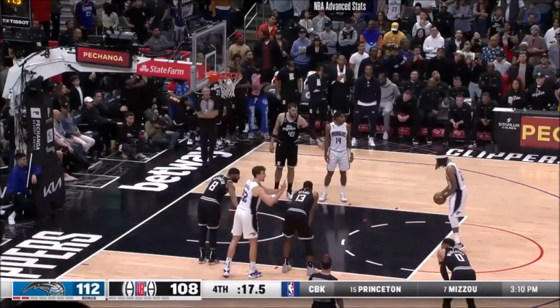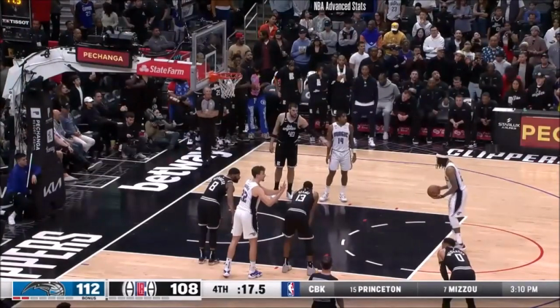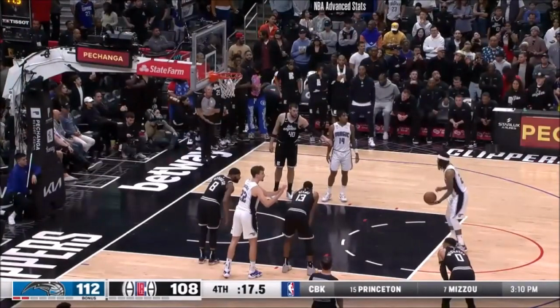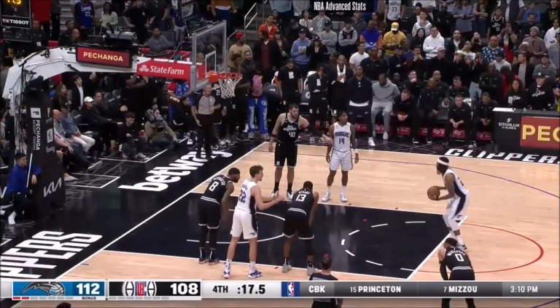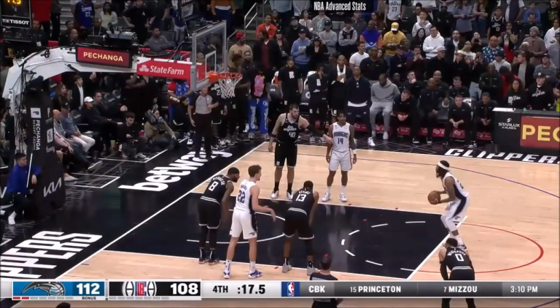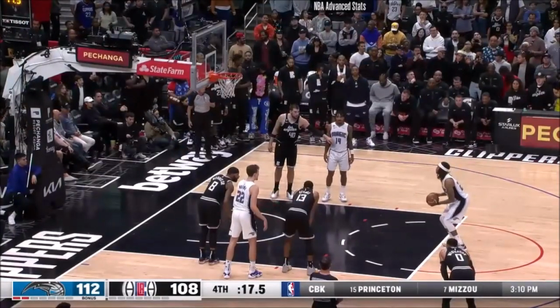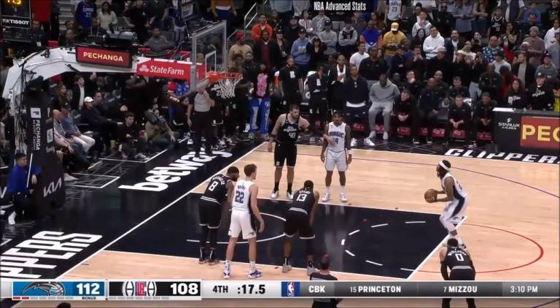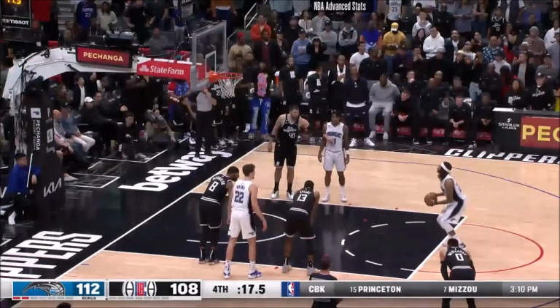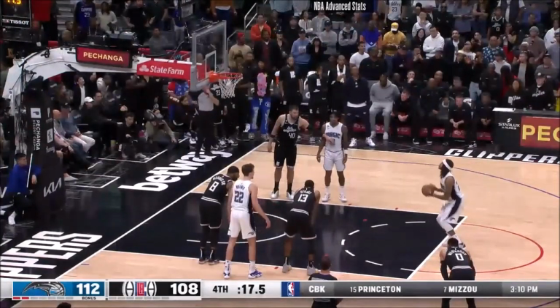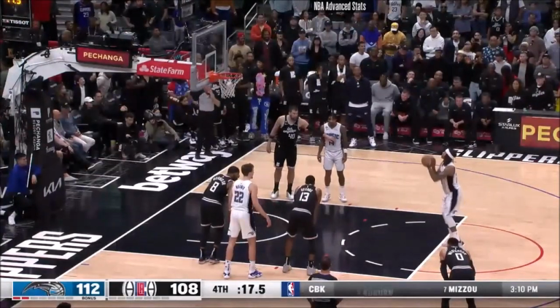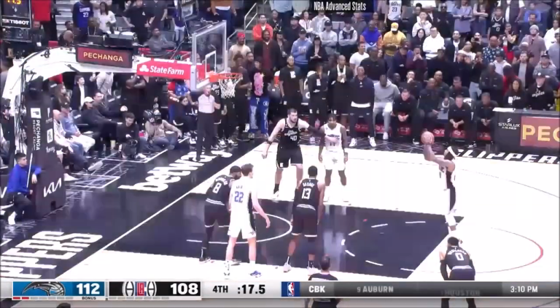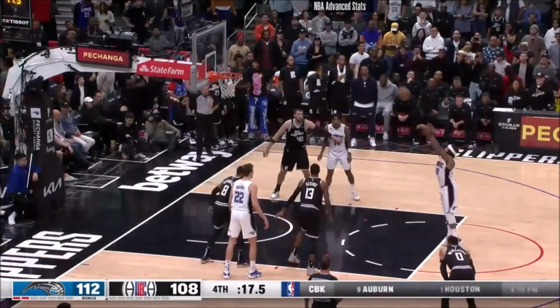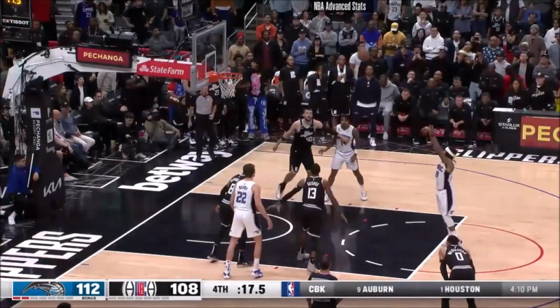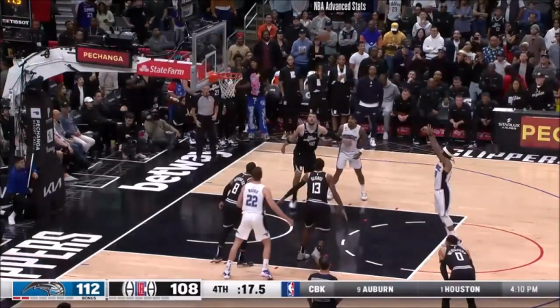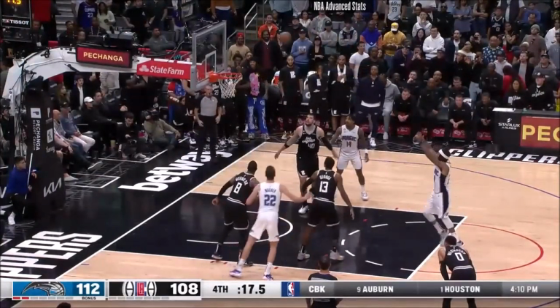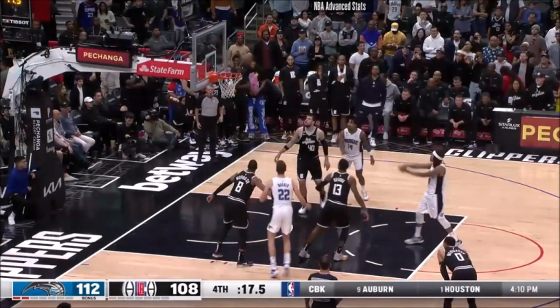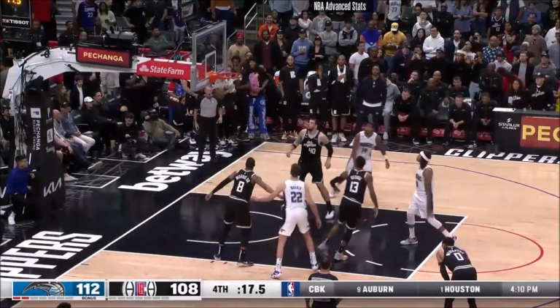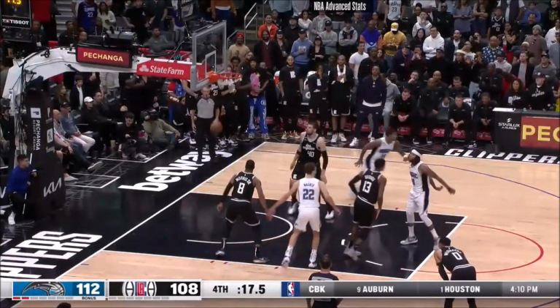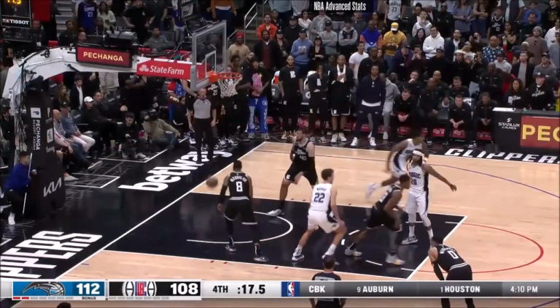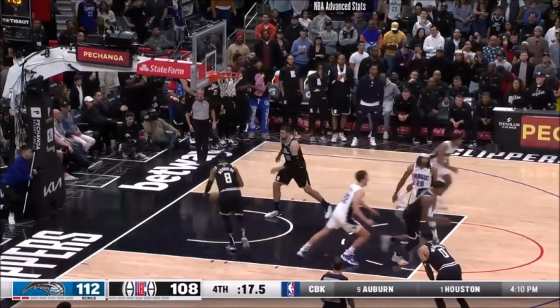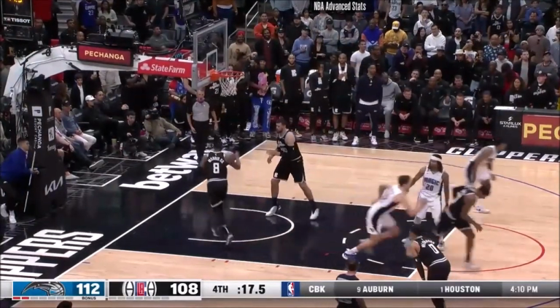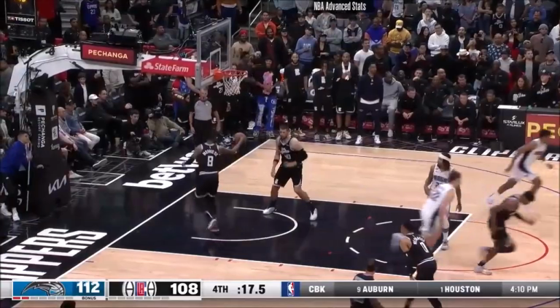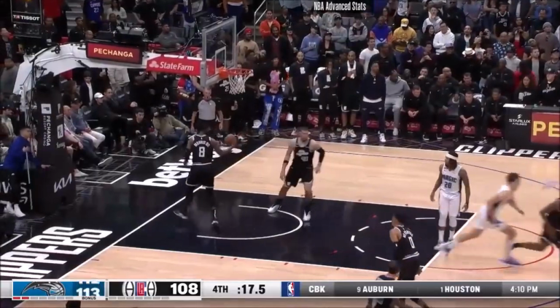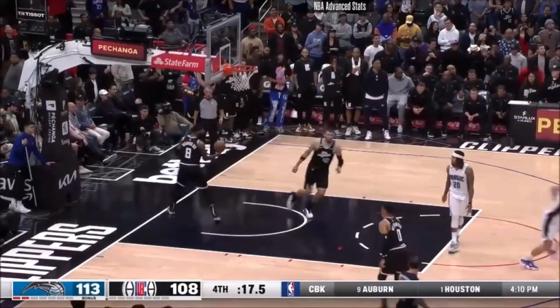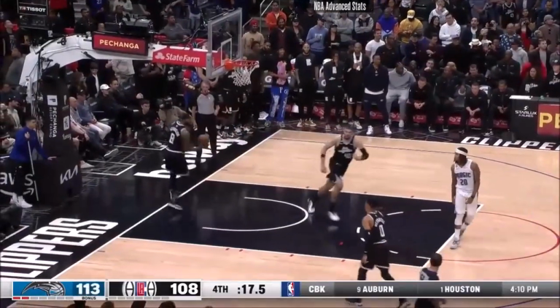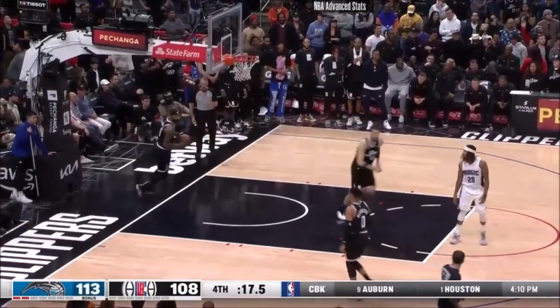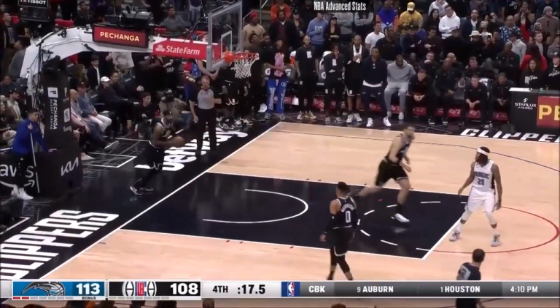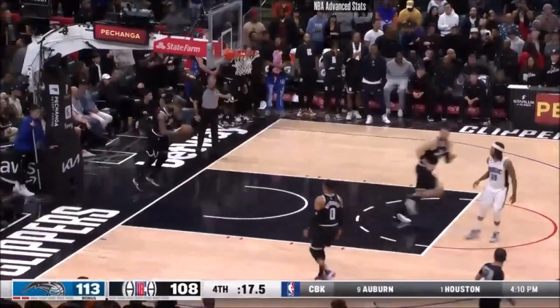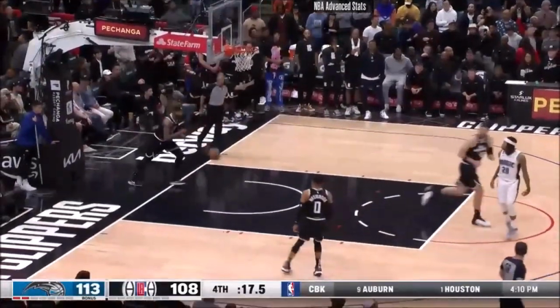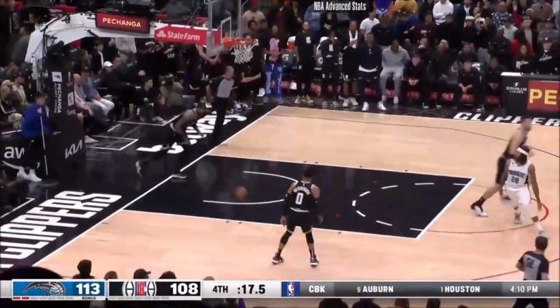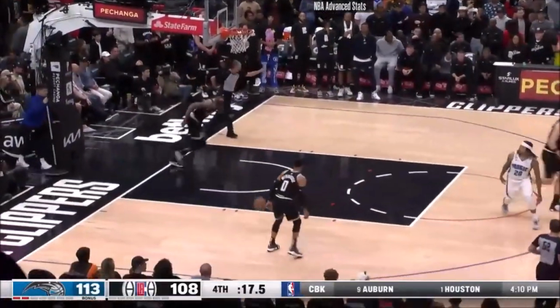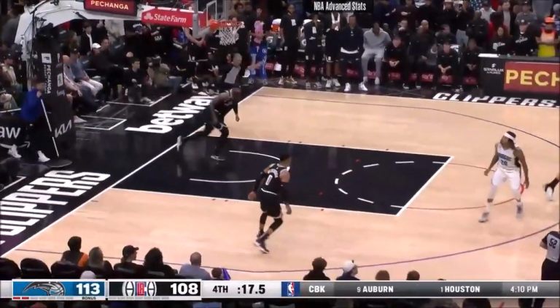Clippers battle back, take a lead in the third. And Orlando has roared back in the game.